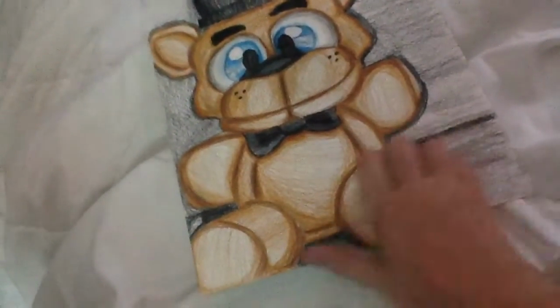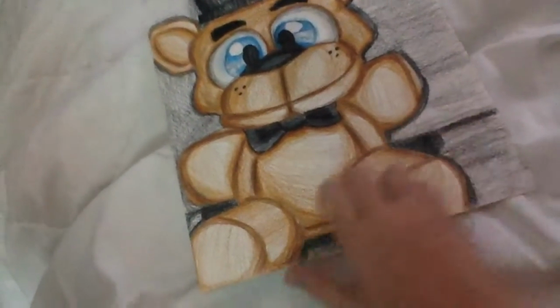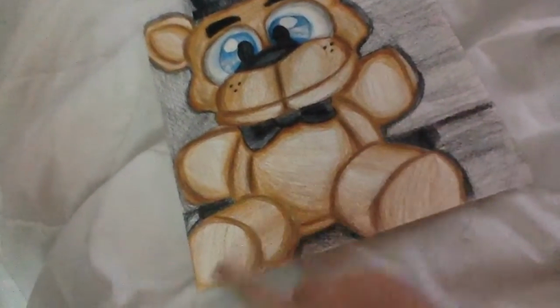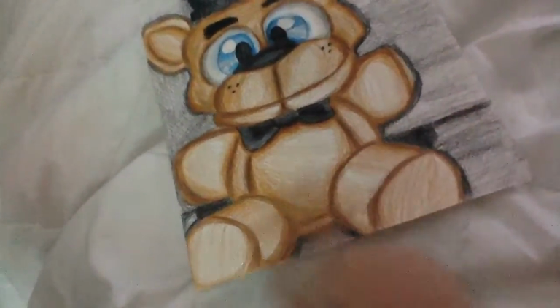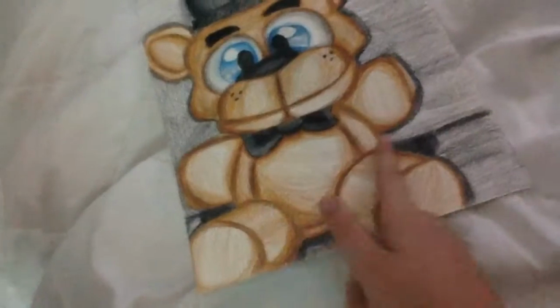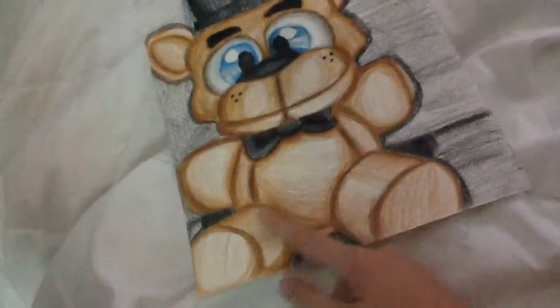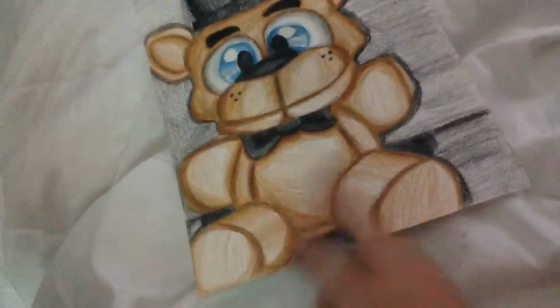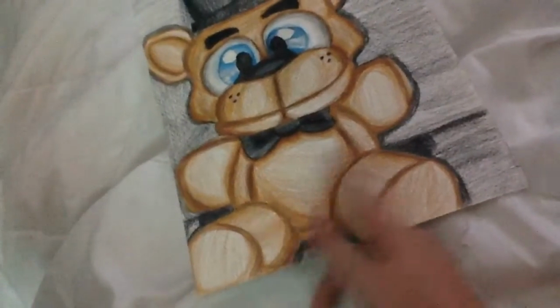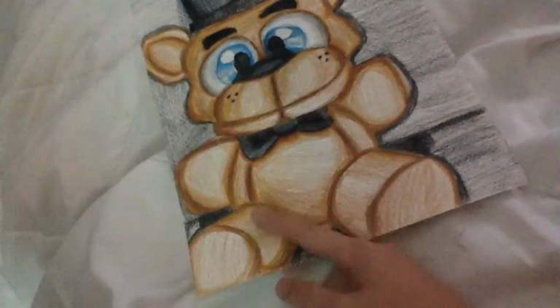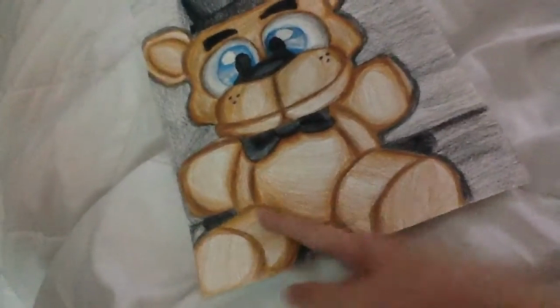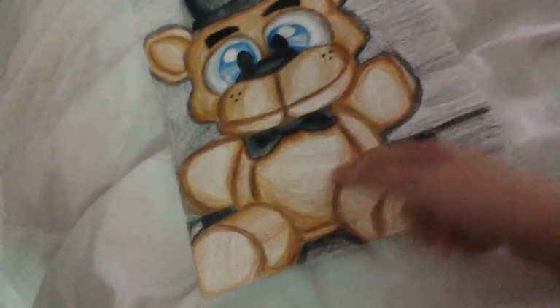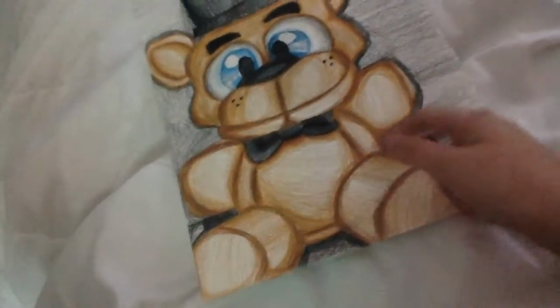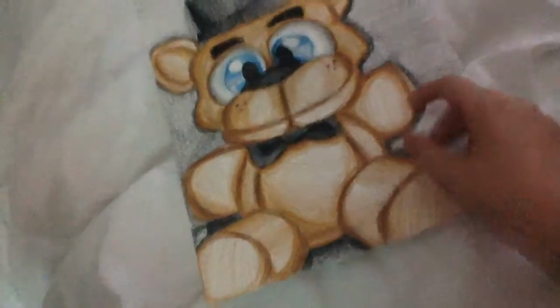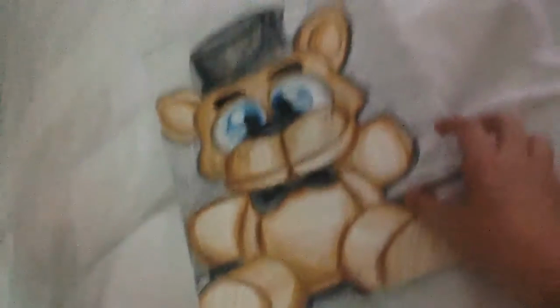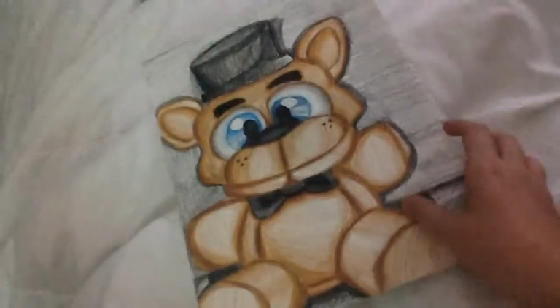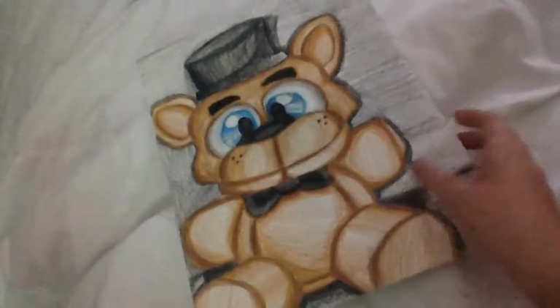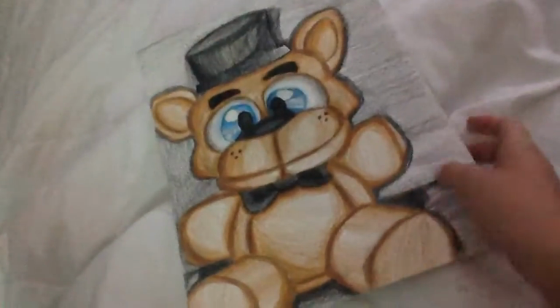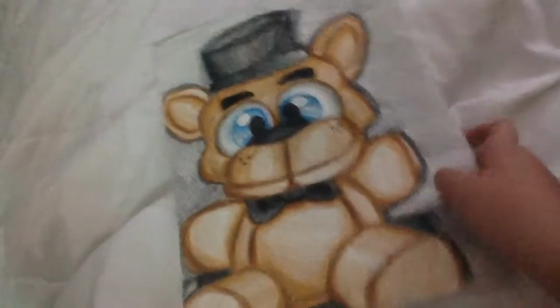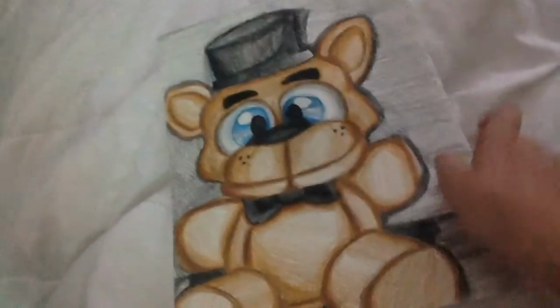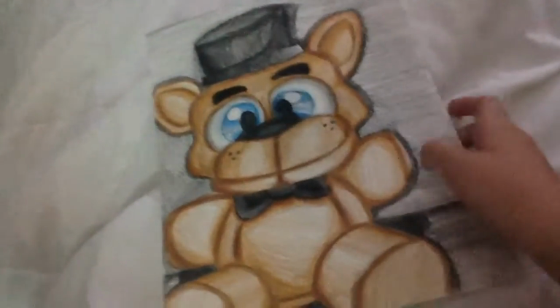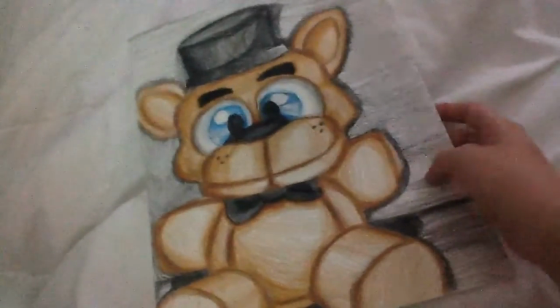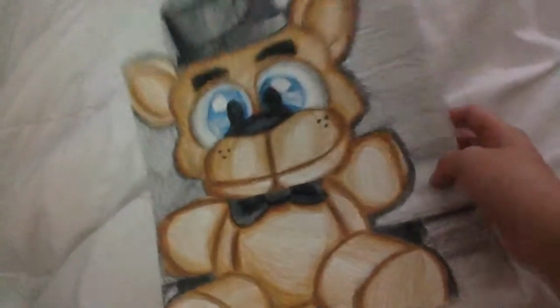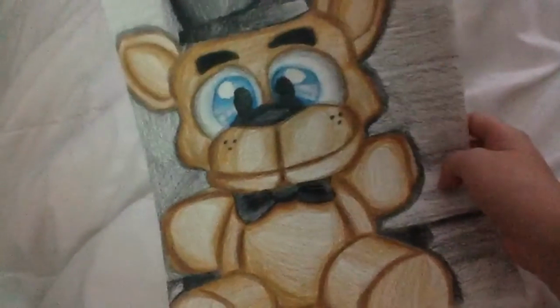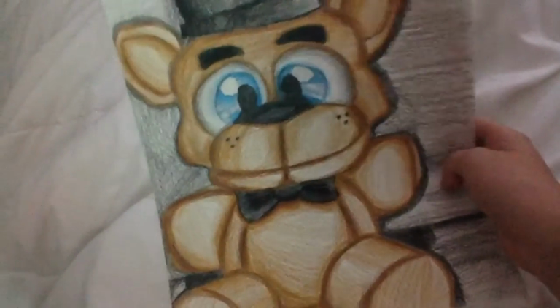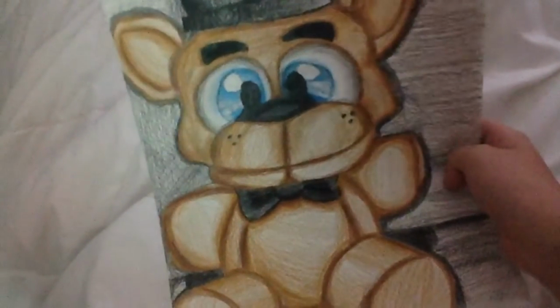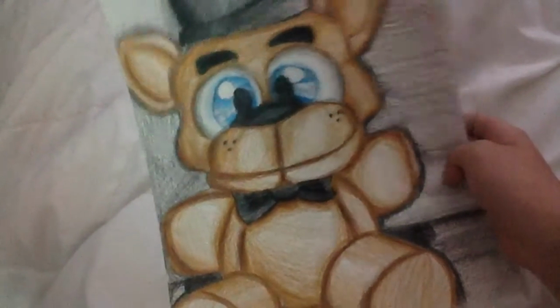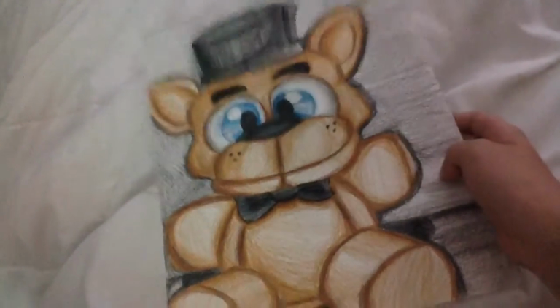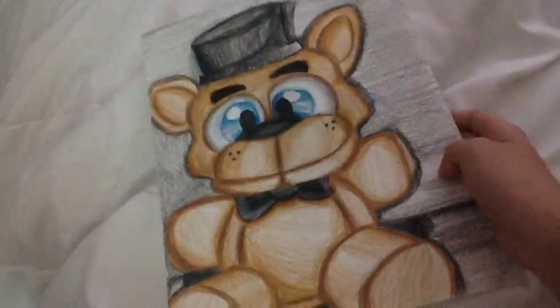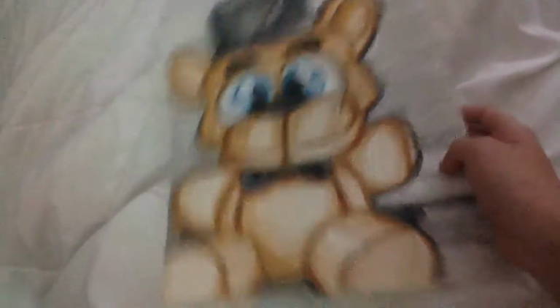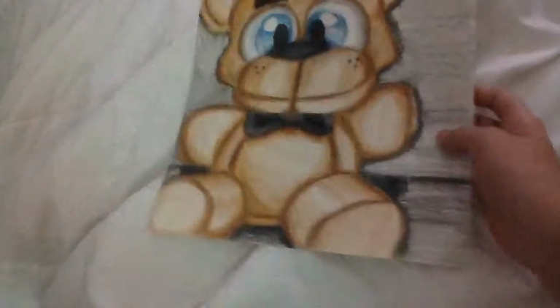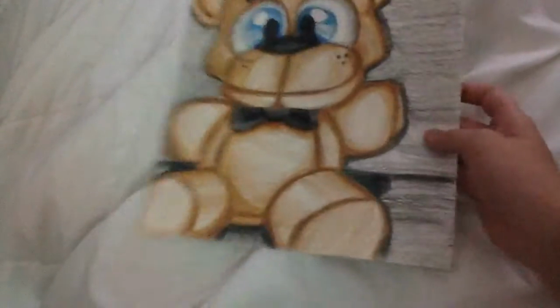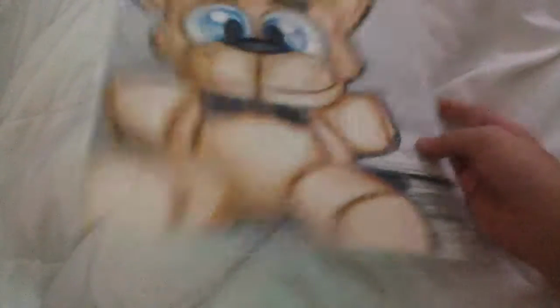Here's how it turned out, and it's actually really good. I love how I did the eyes and the nose.